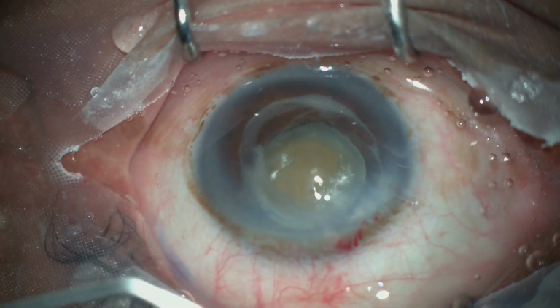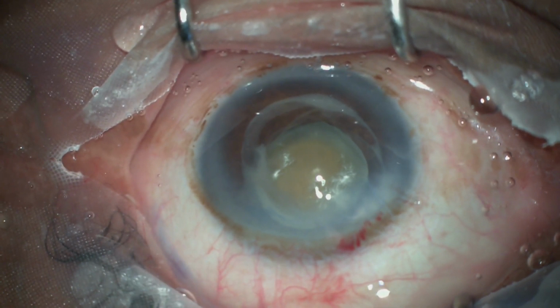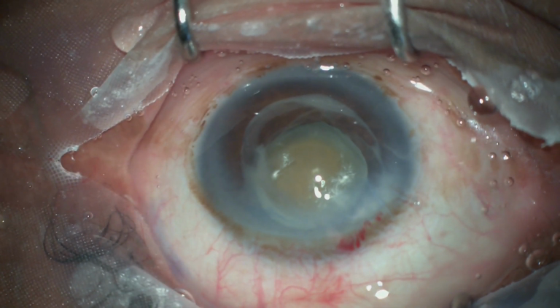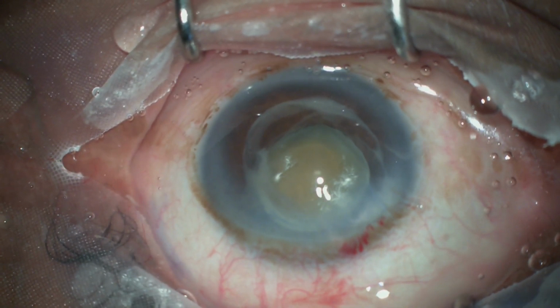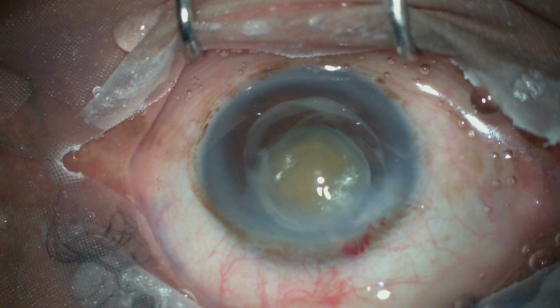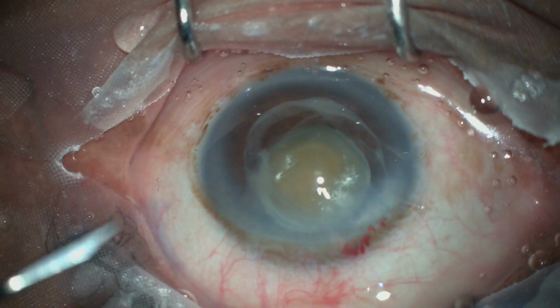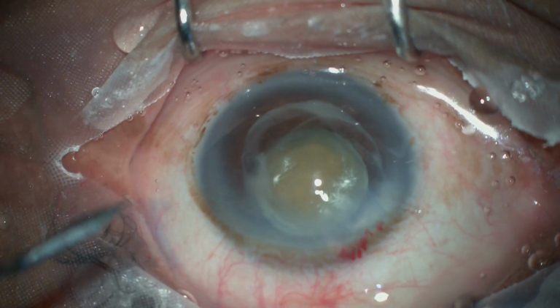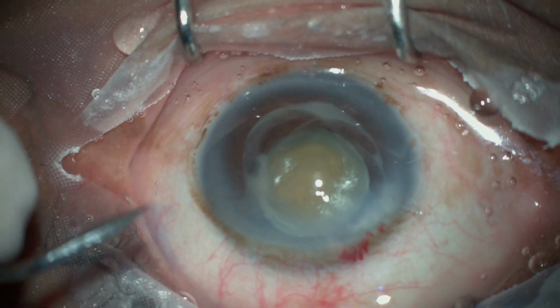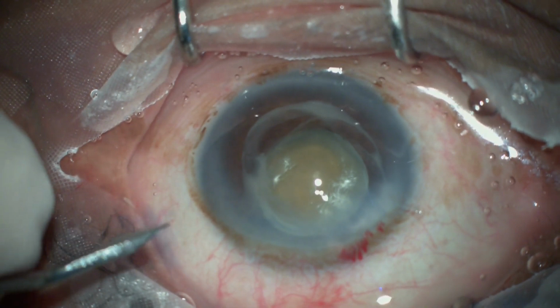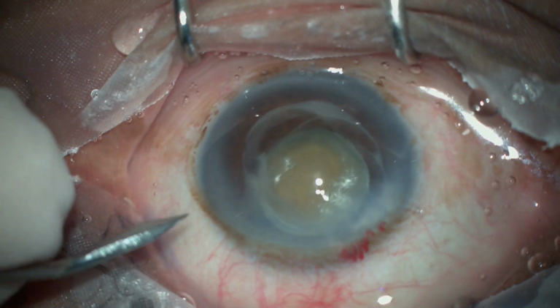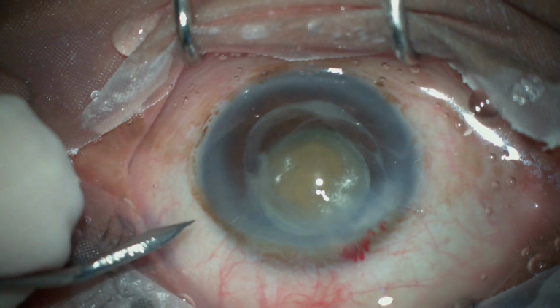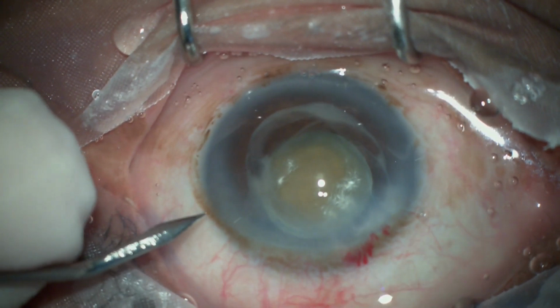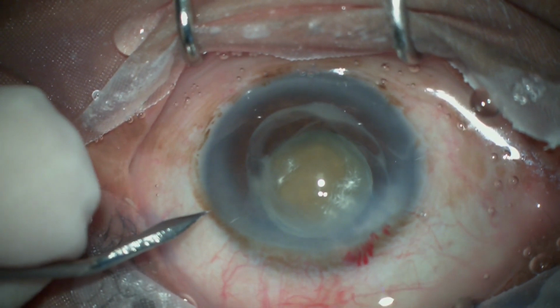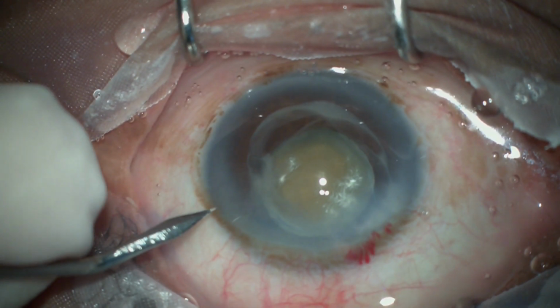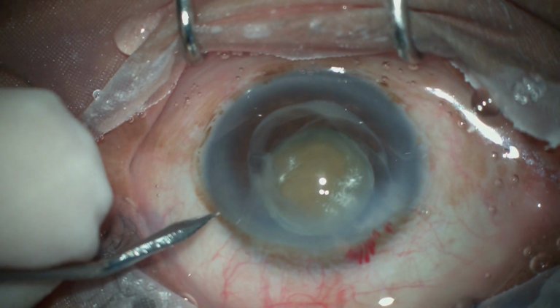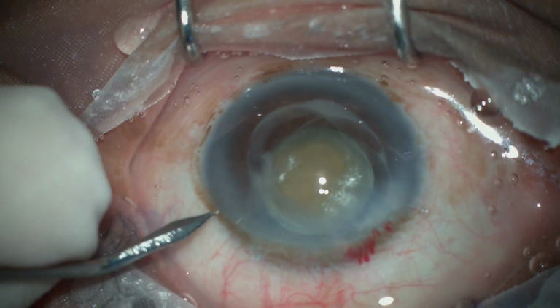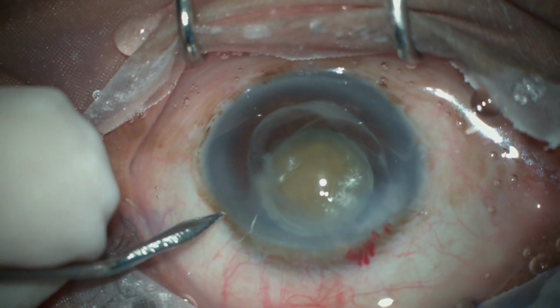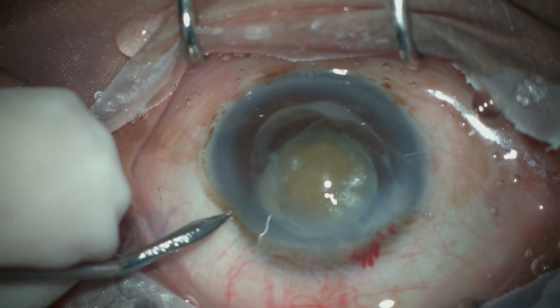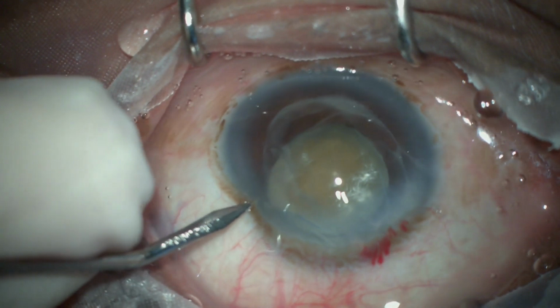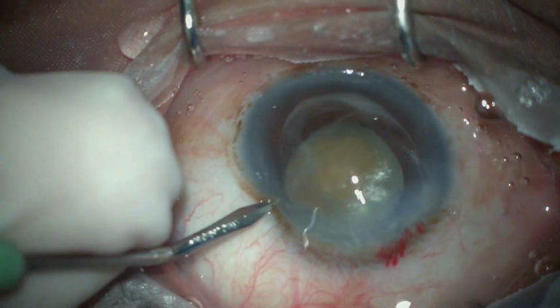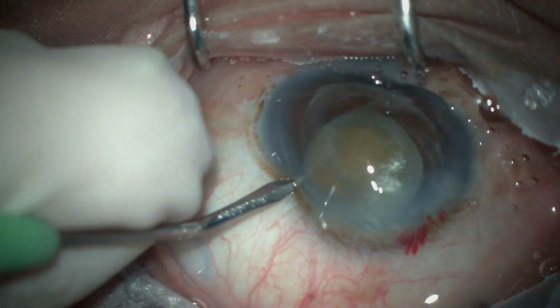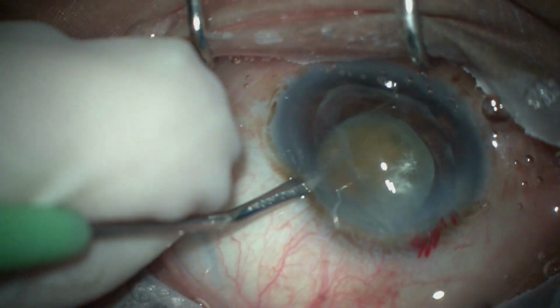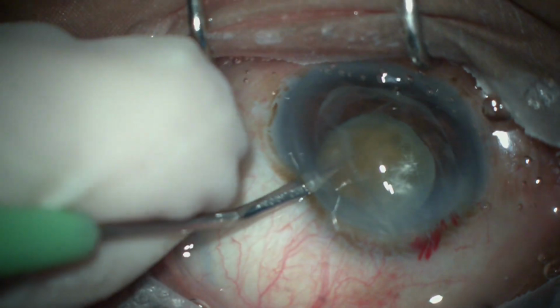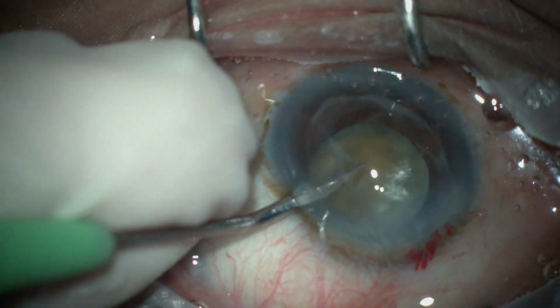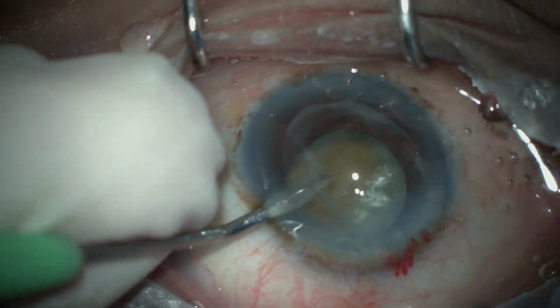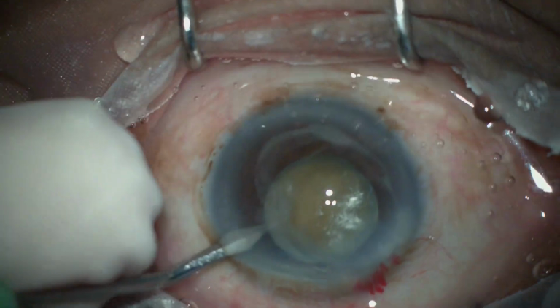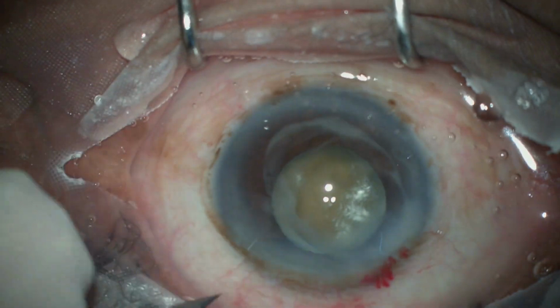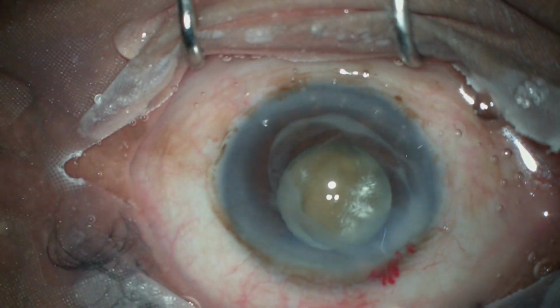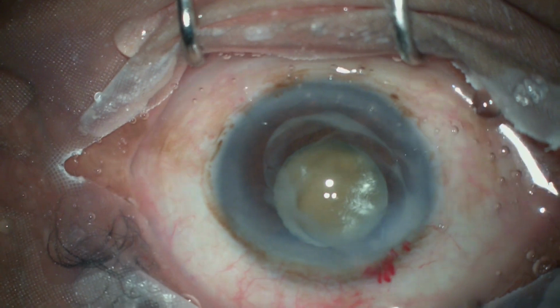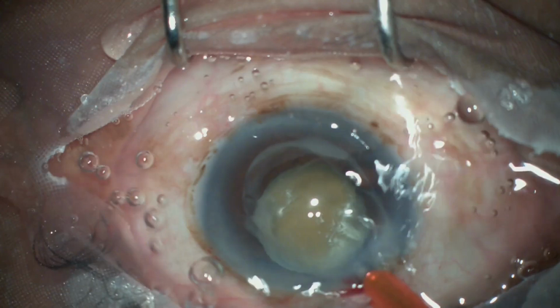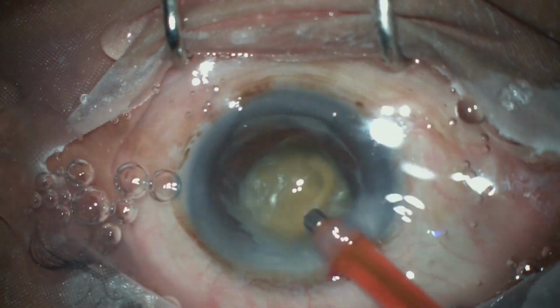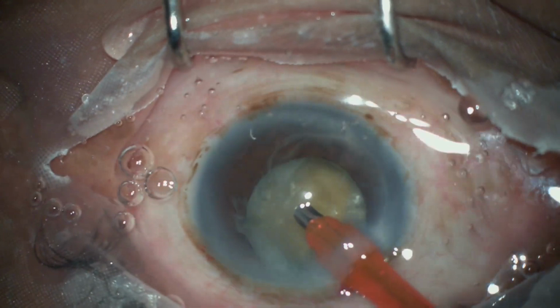Once the cortex has leaked out, we can now see the brown nucleus. A side port is made and we proceed to phacoemulsification.